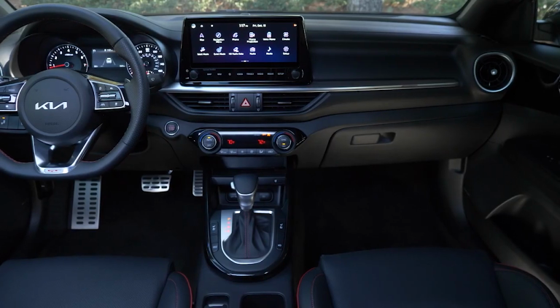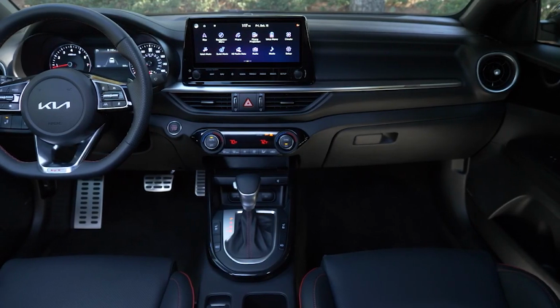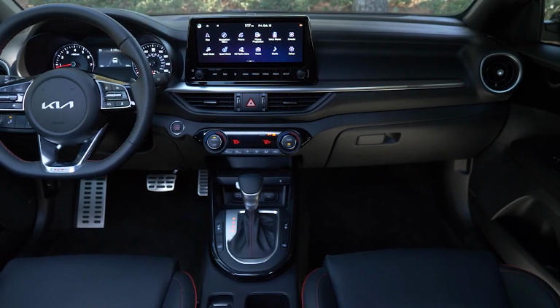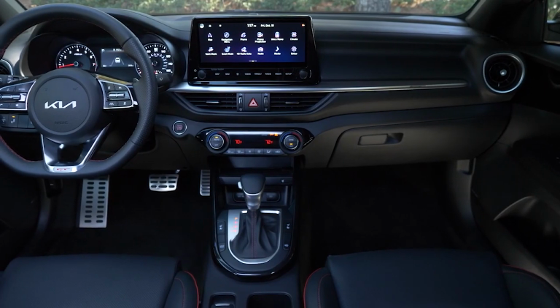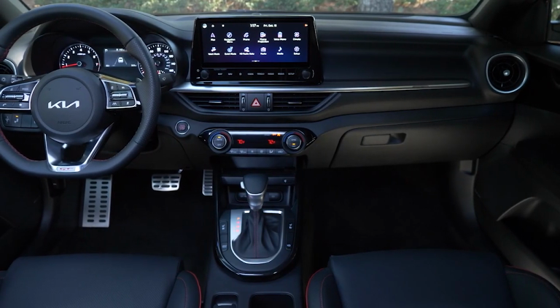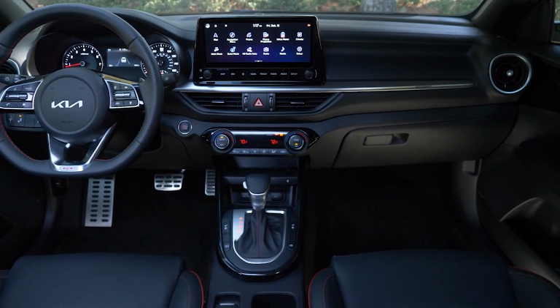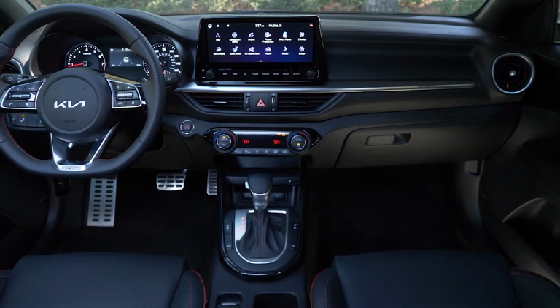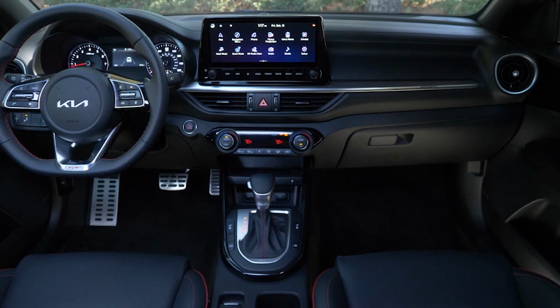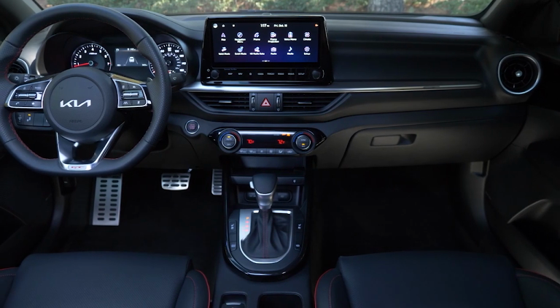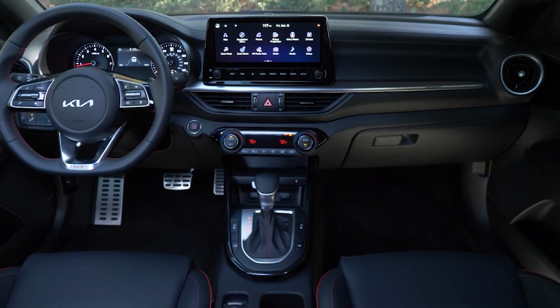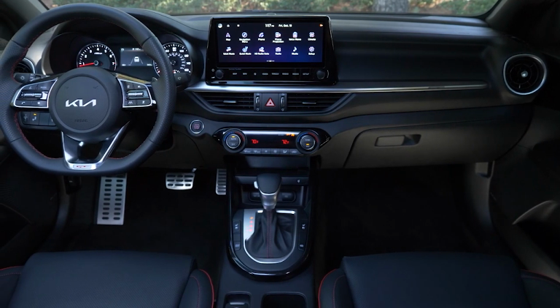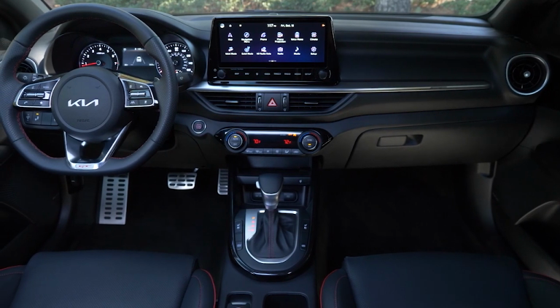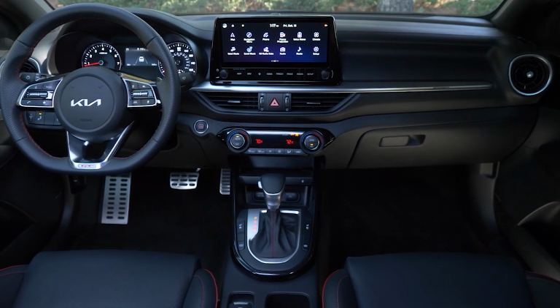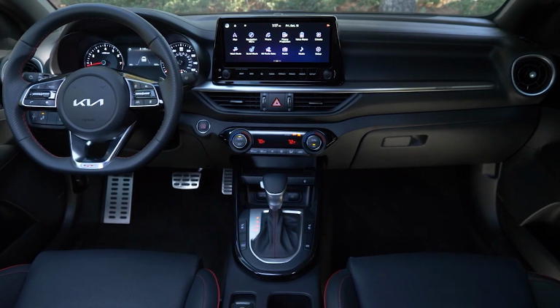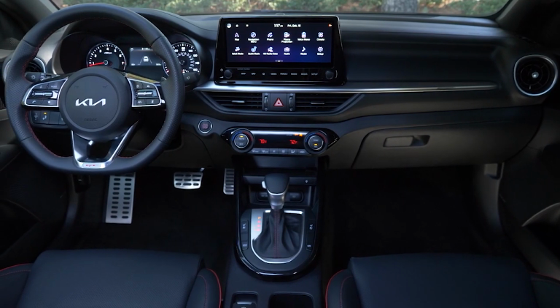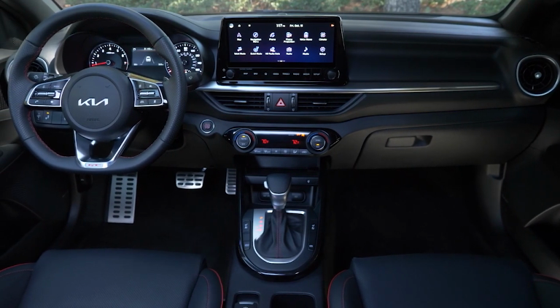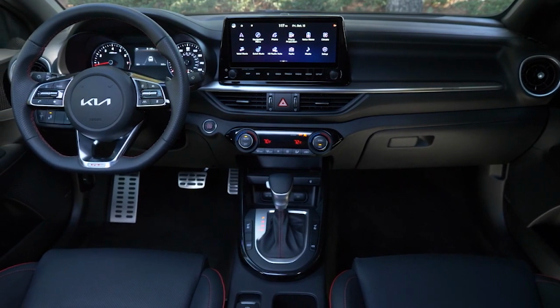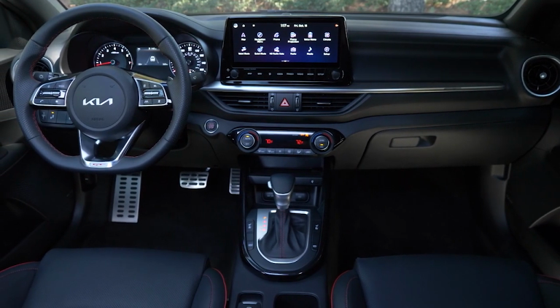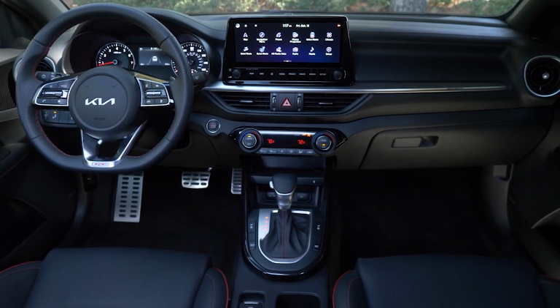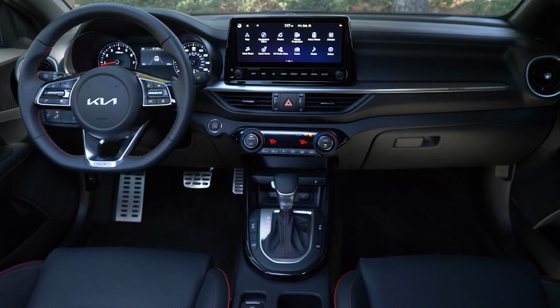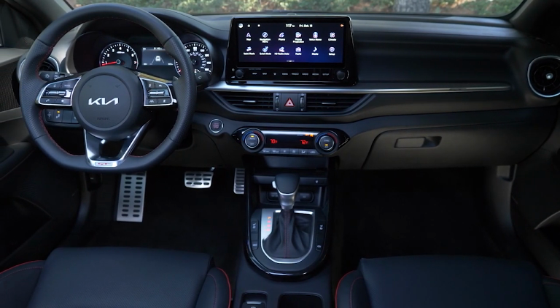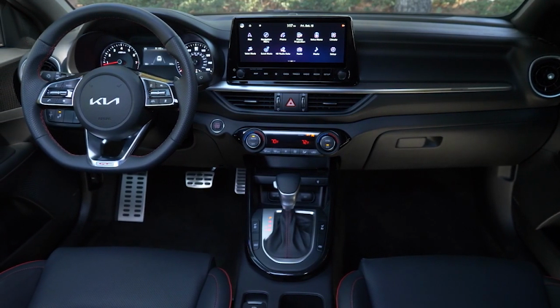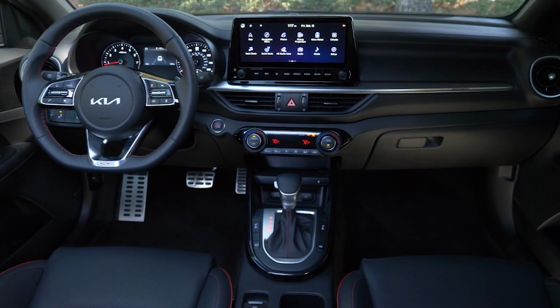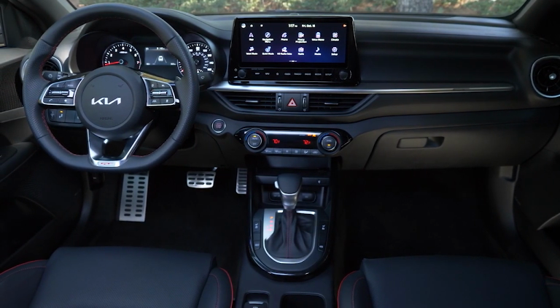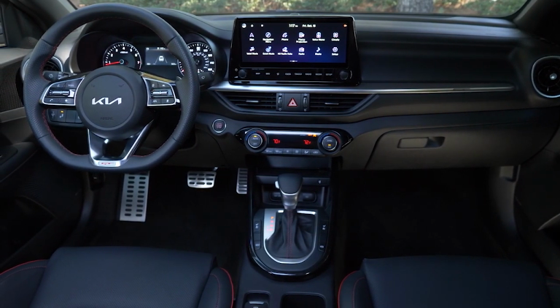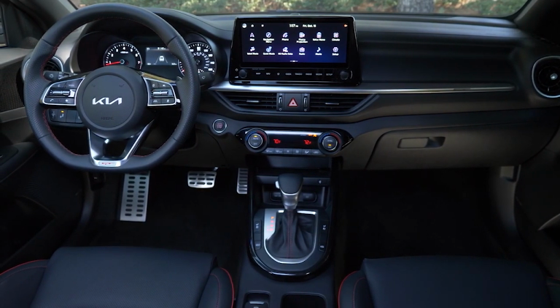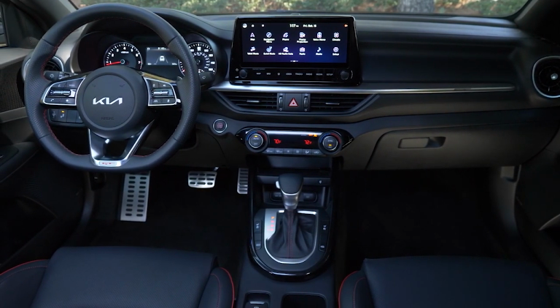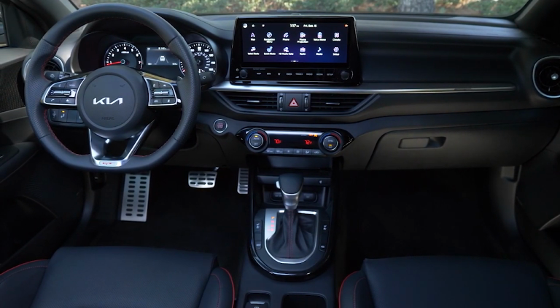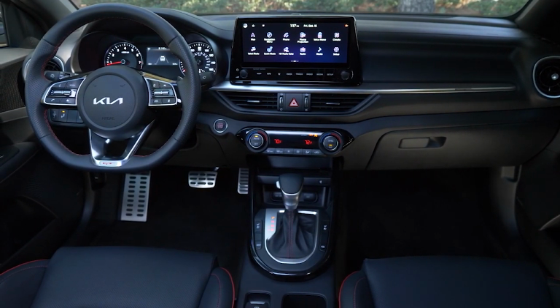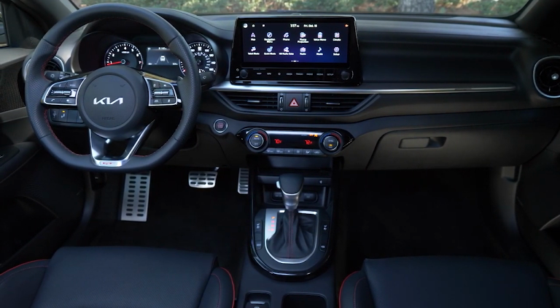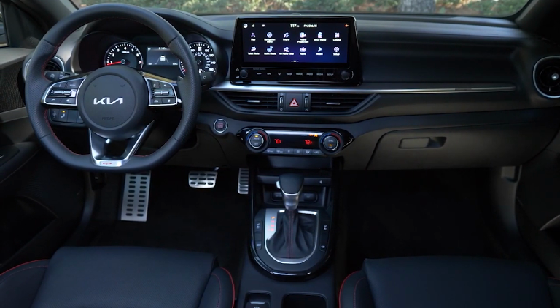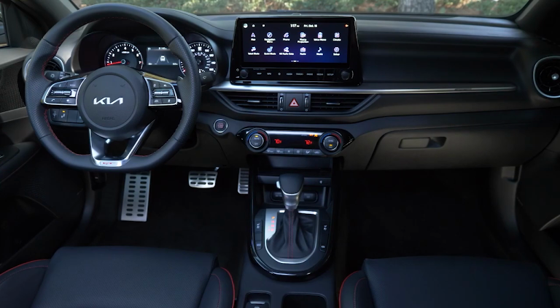Inside, the Forte's dash is dominated by an 8-inch touchscreen infotainment screen. A 10.3-inch touchscreen is available.